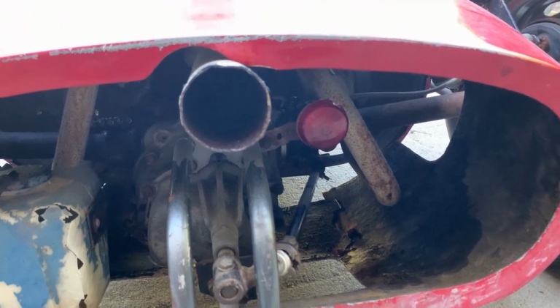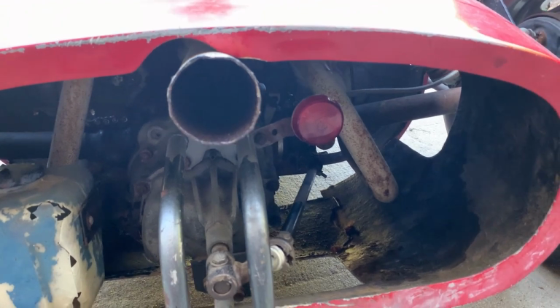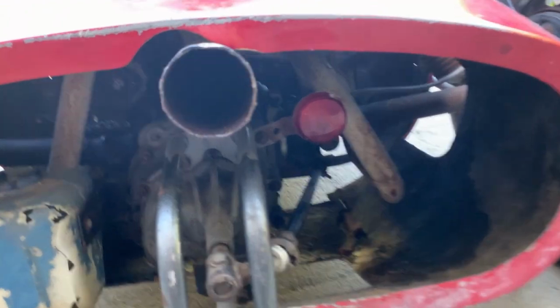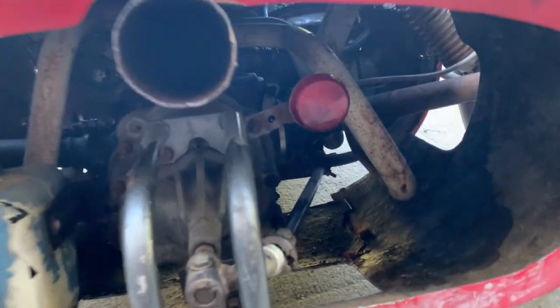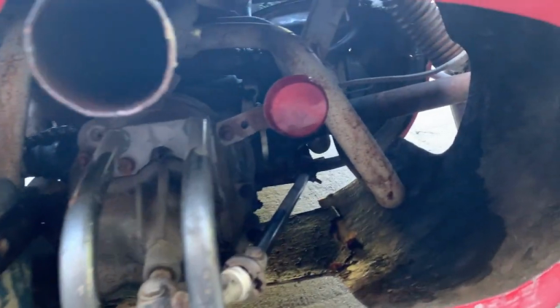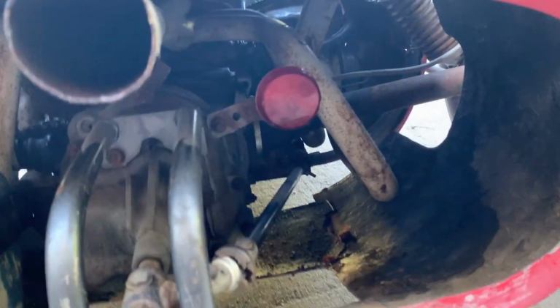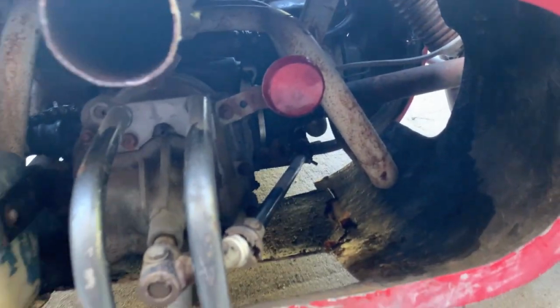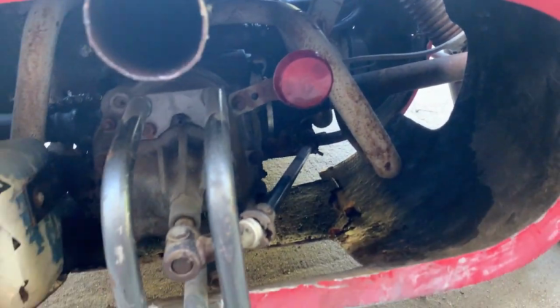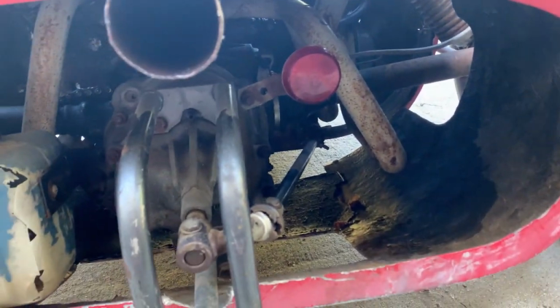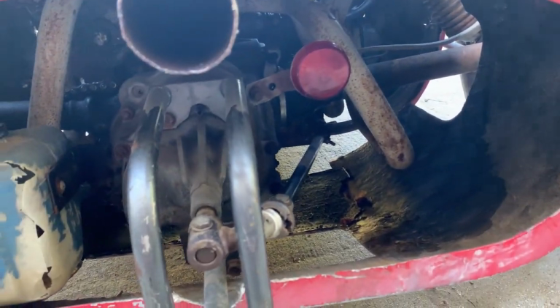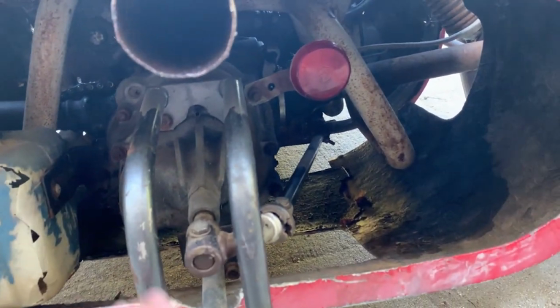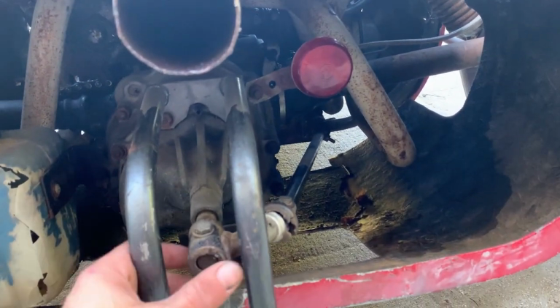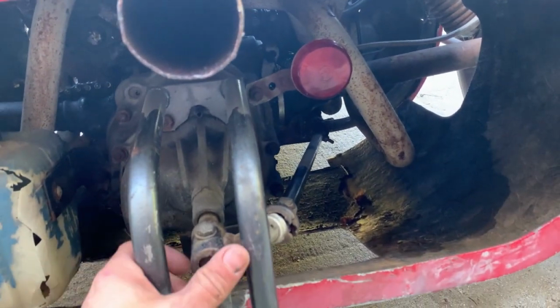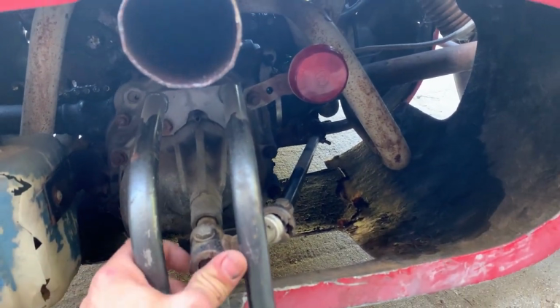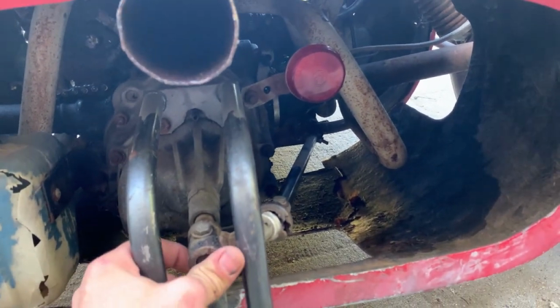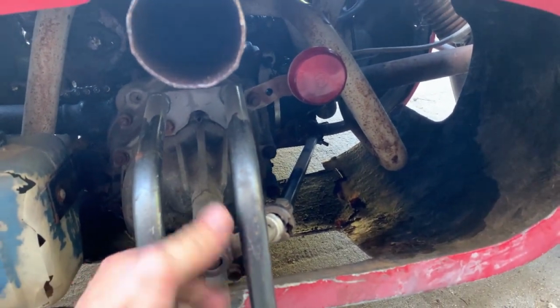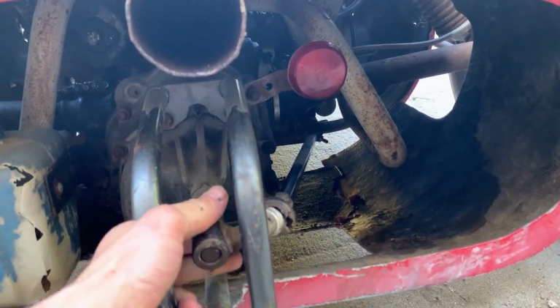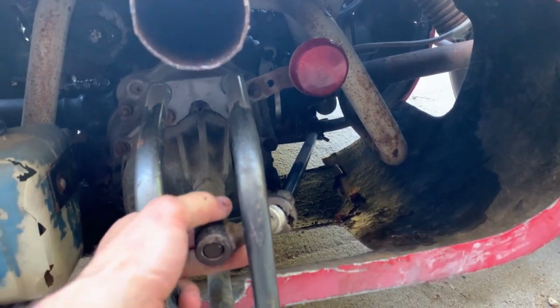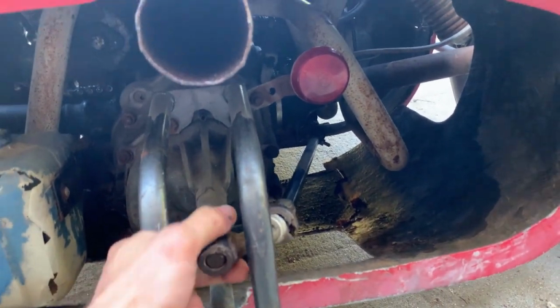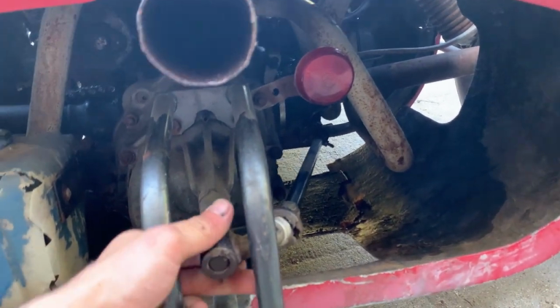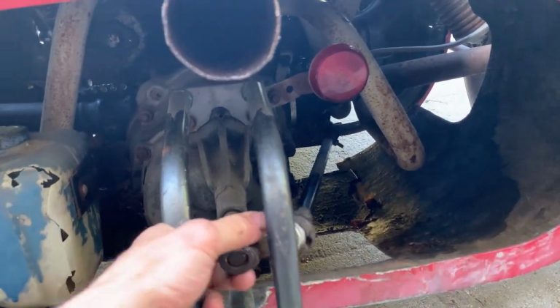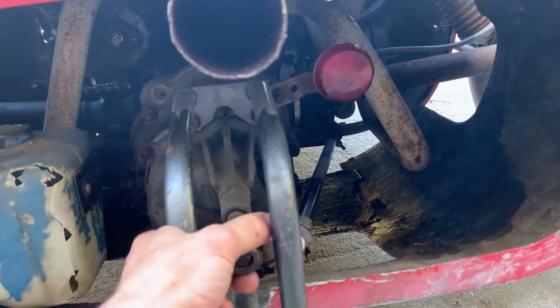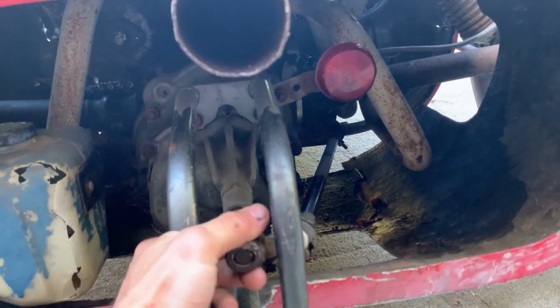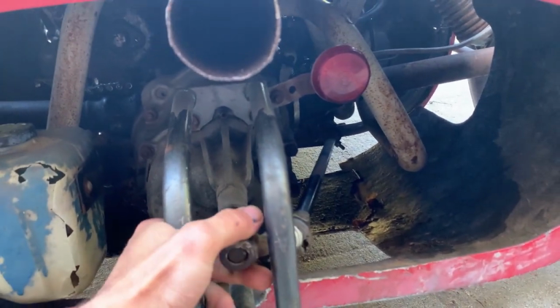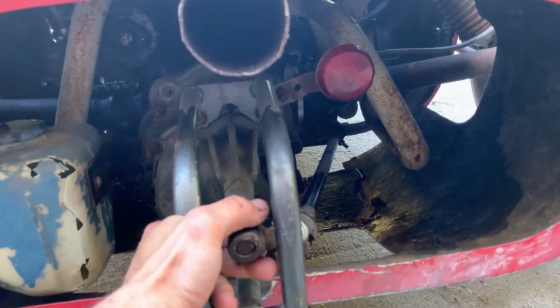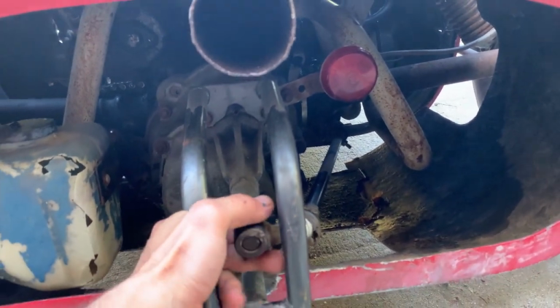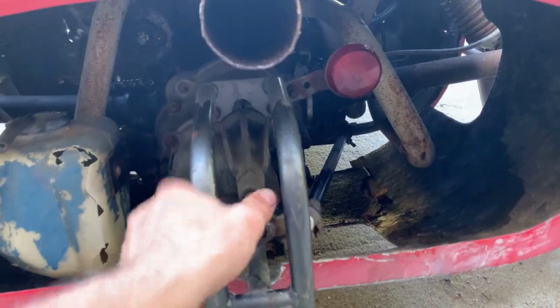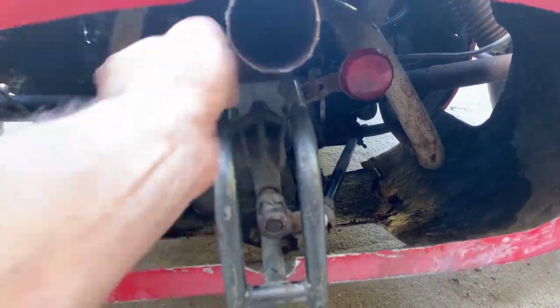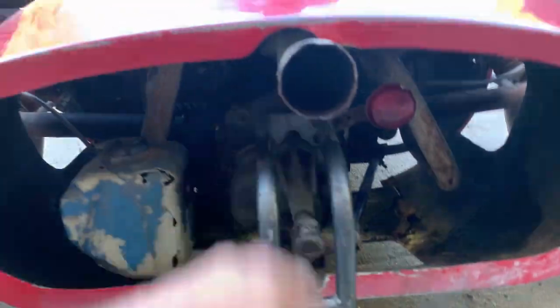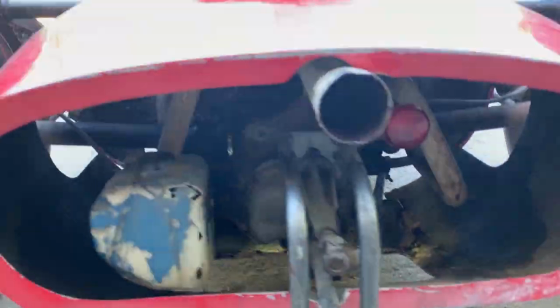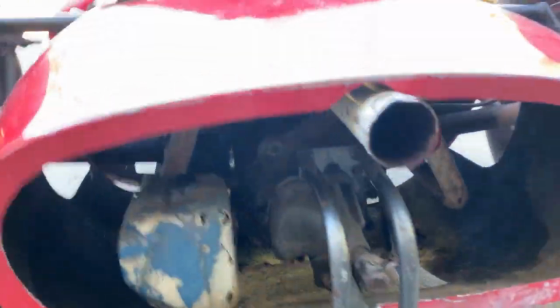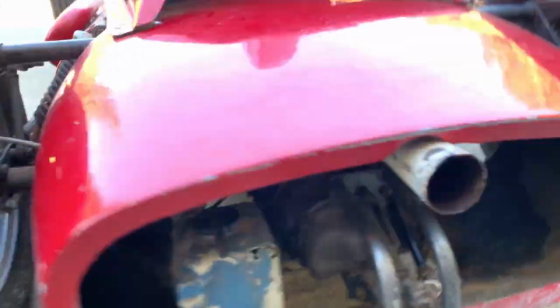Here's our taillight, shifter linkage, exhaust.